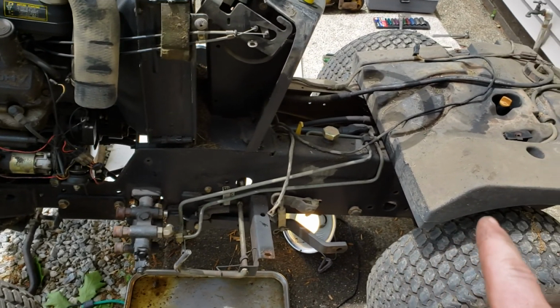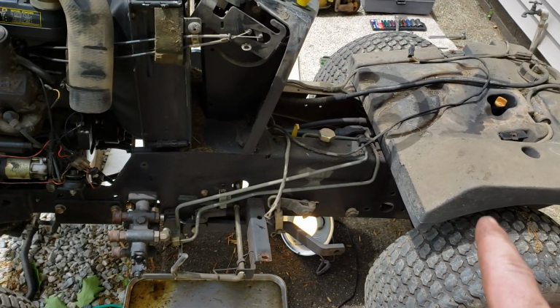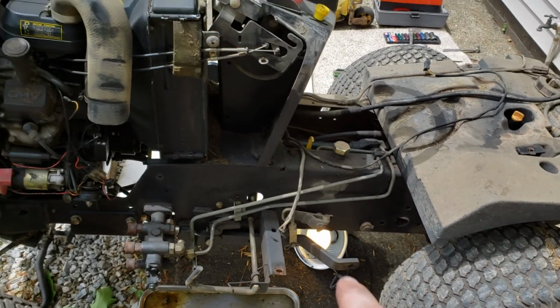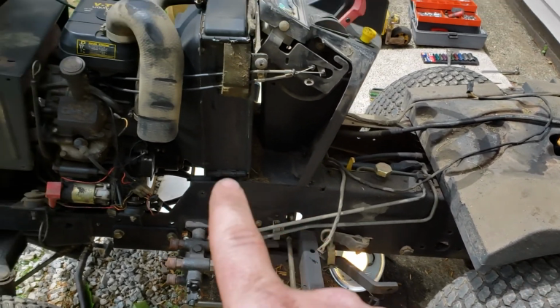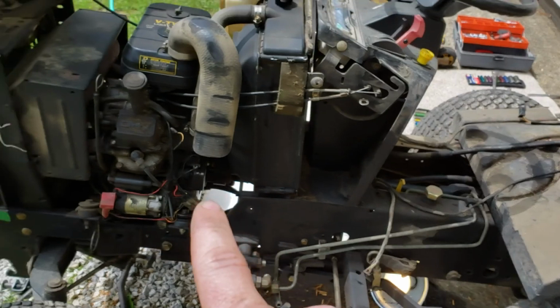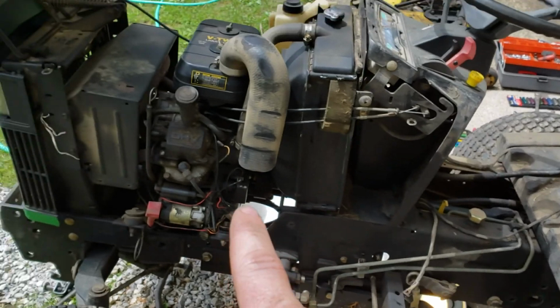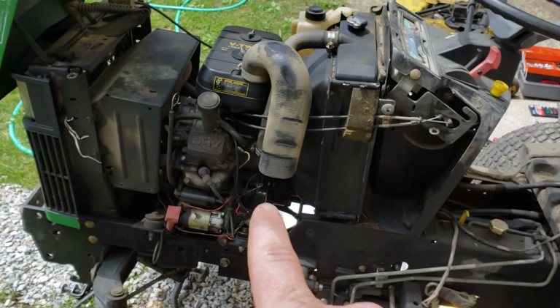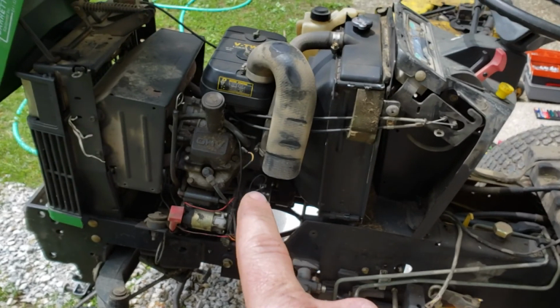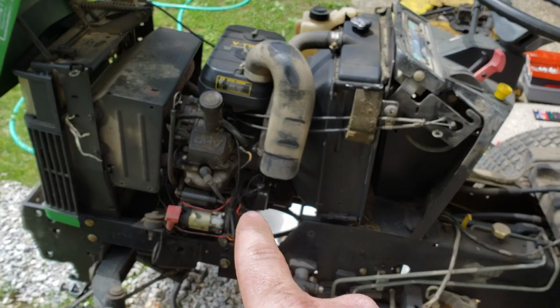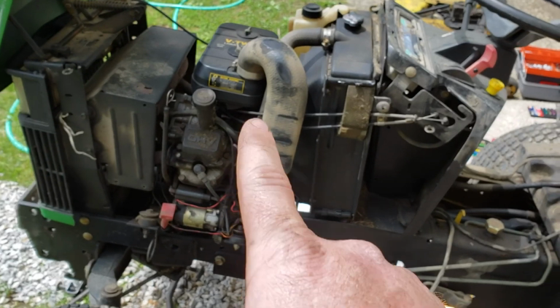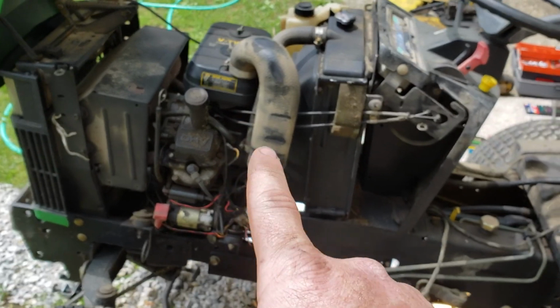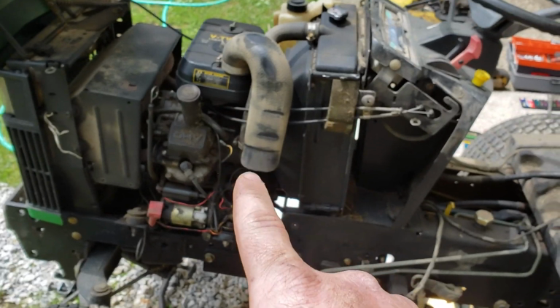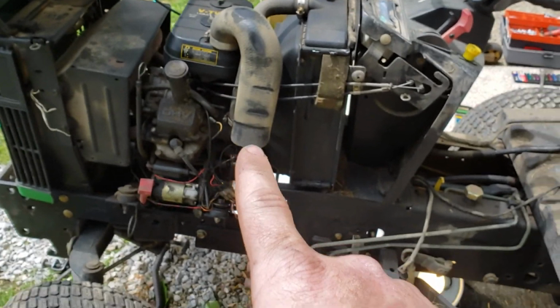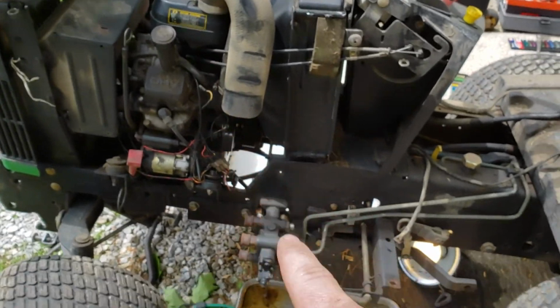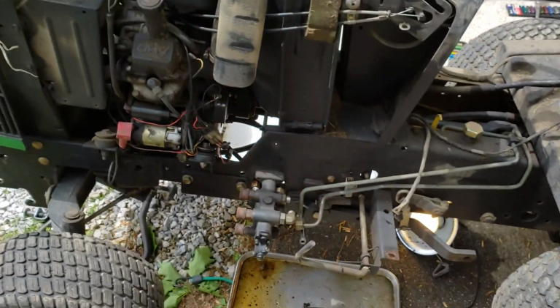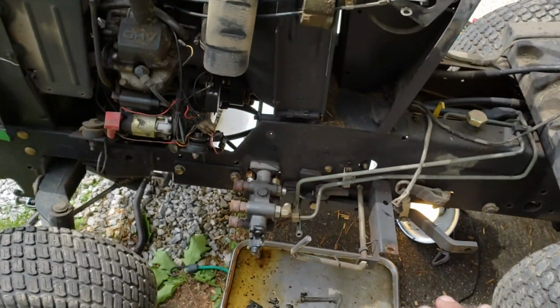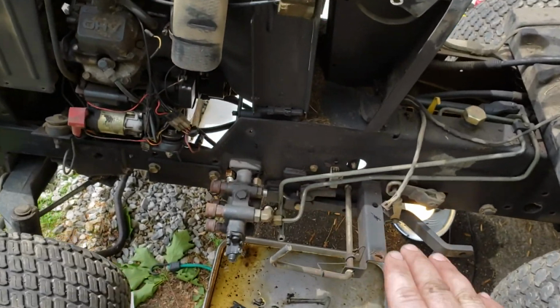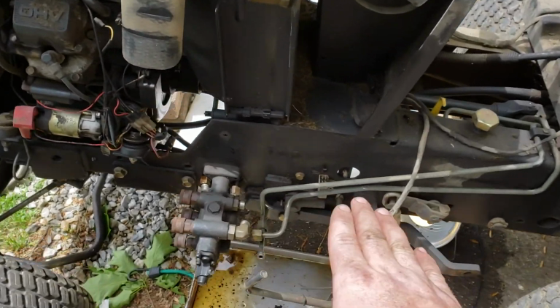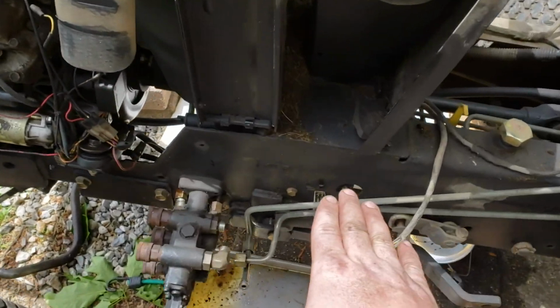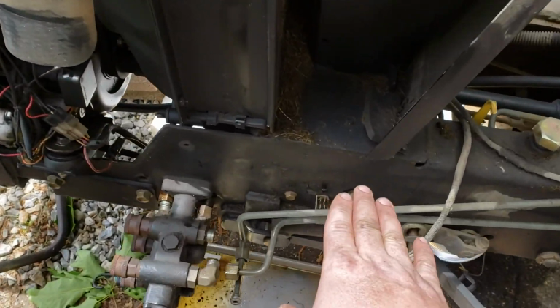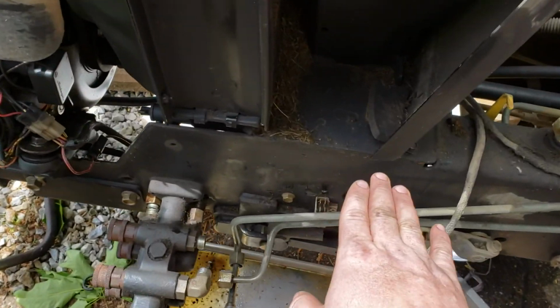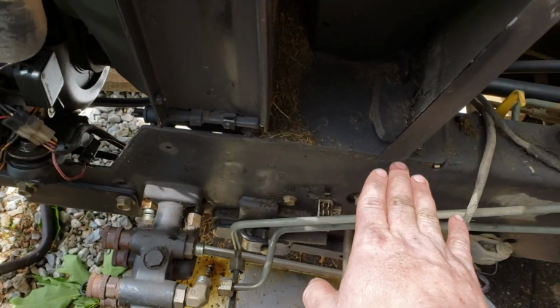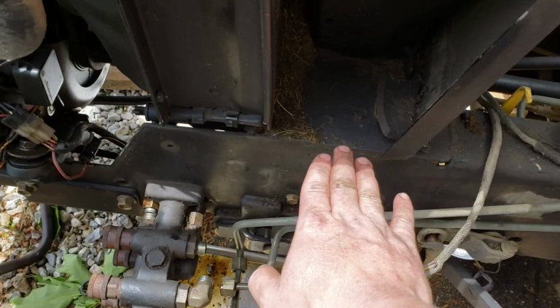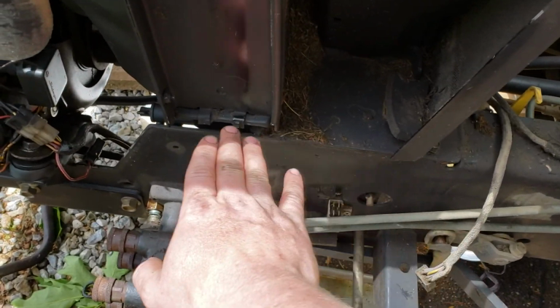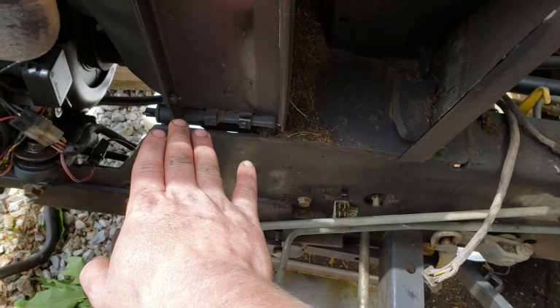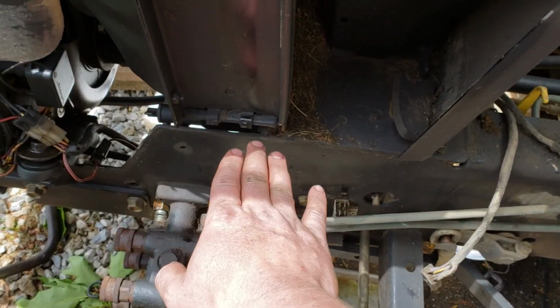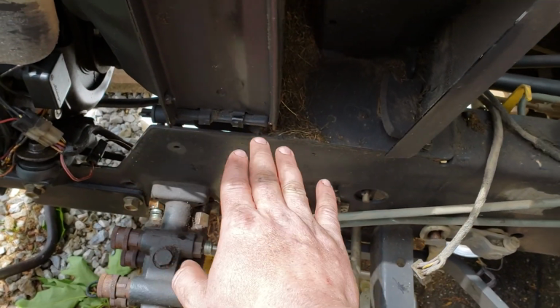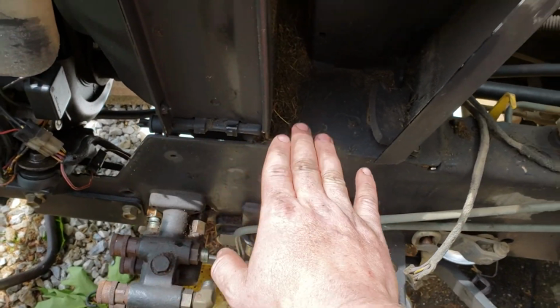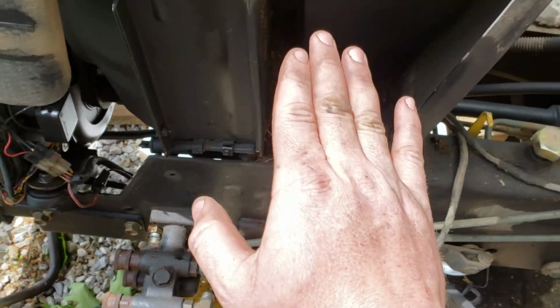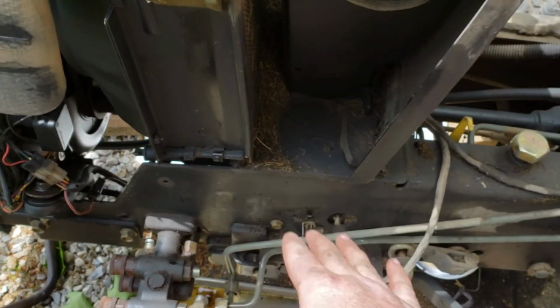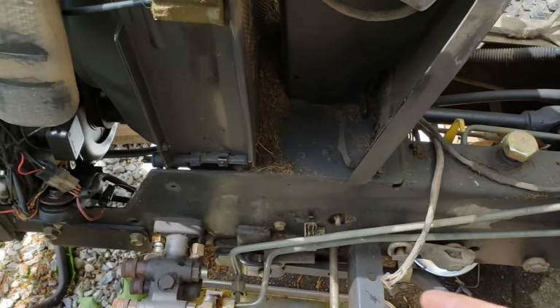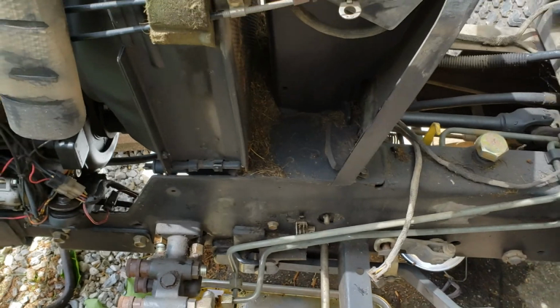First you have to remove the side panels from the engine, and that will allow your floor pan — which is right here — to rise up.